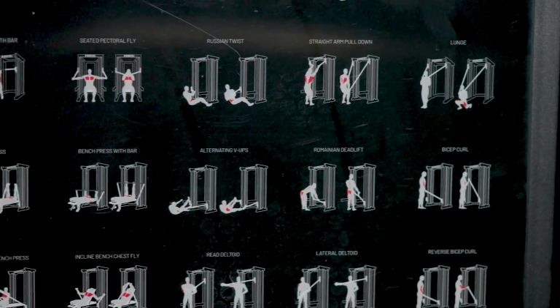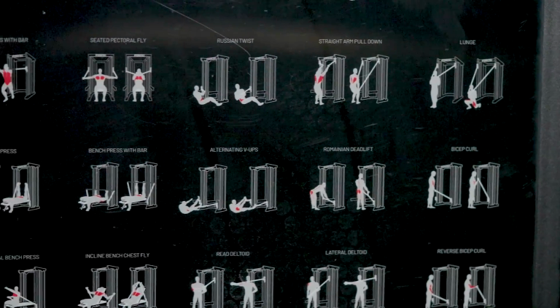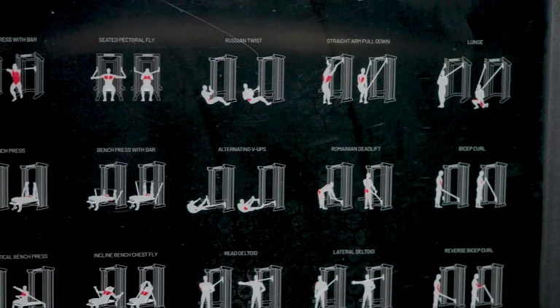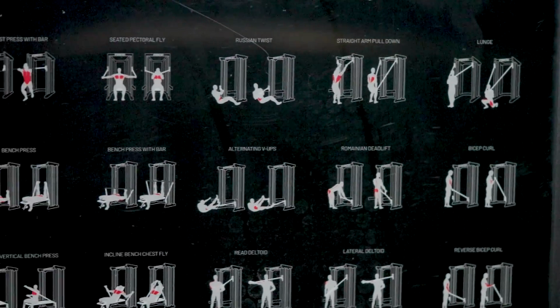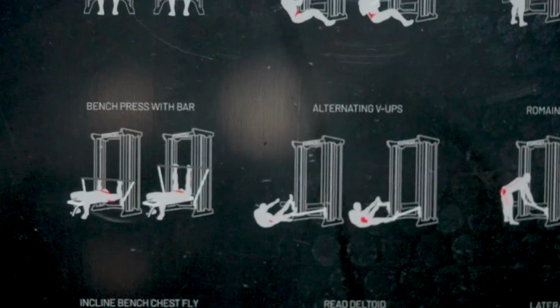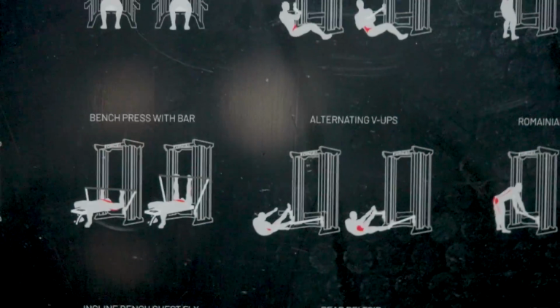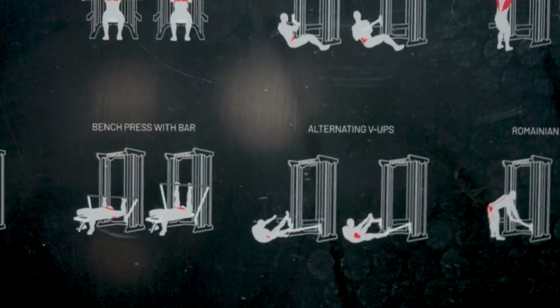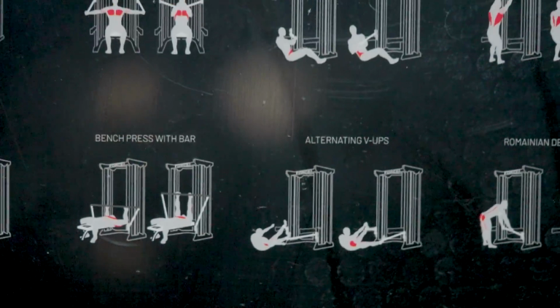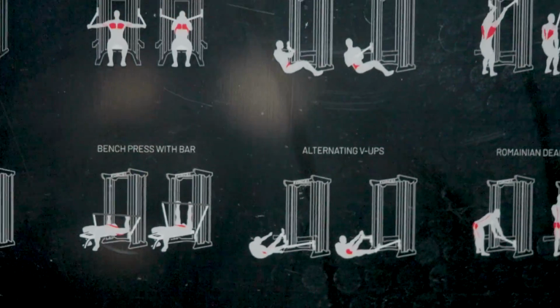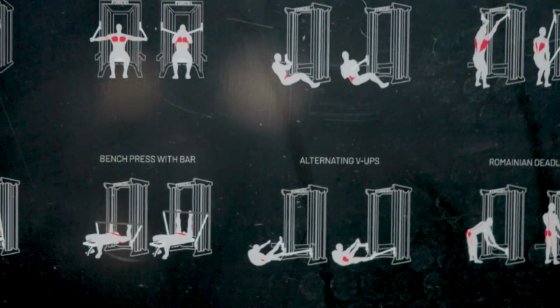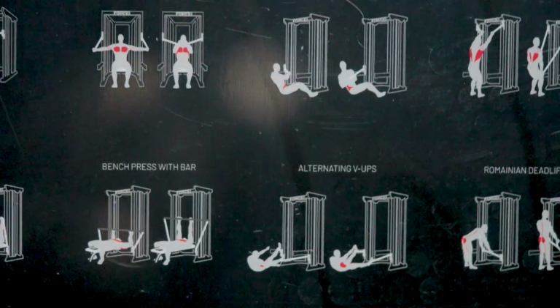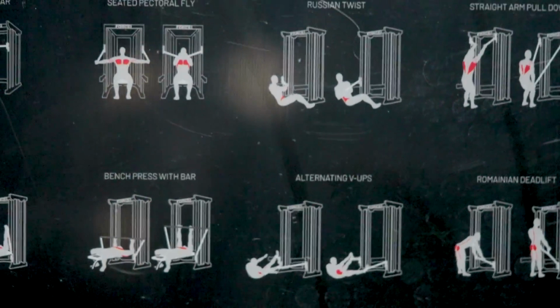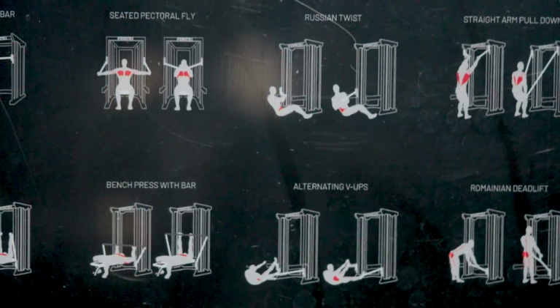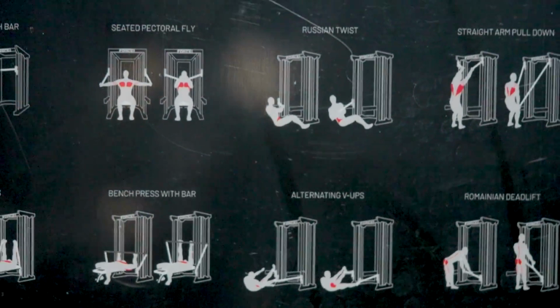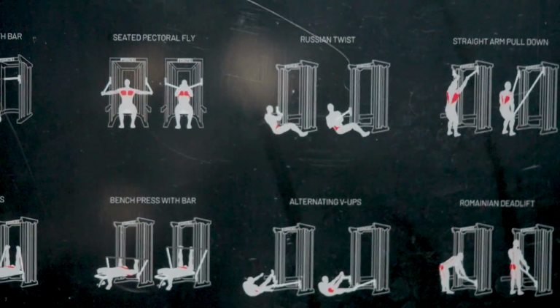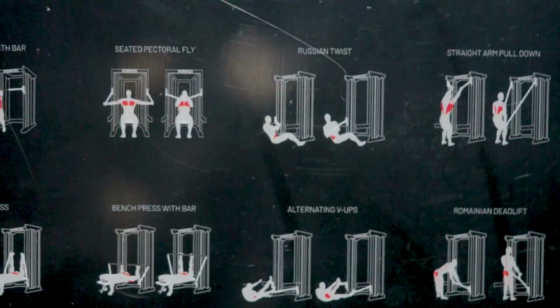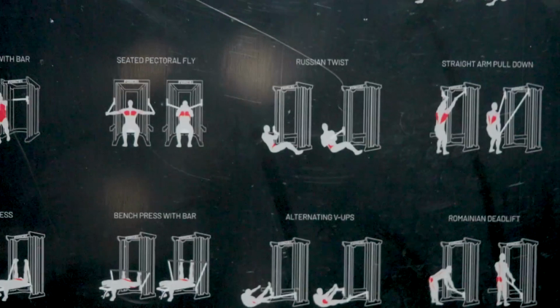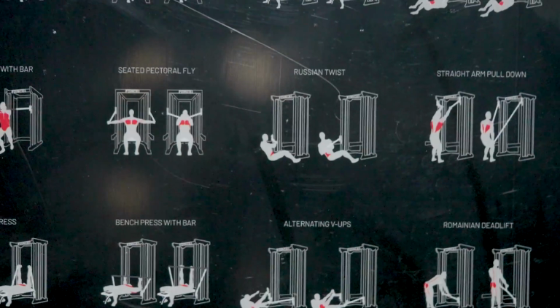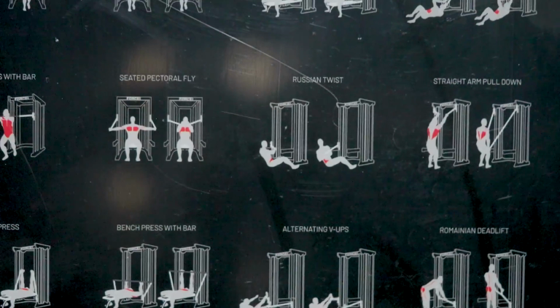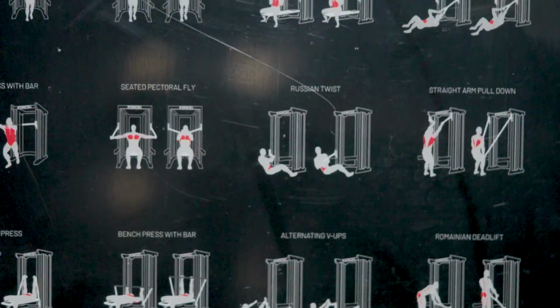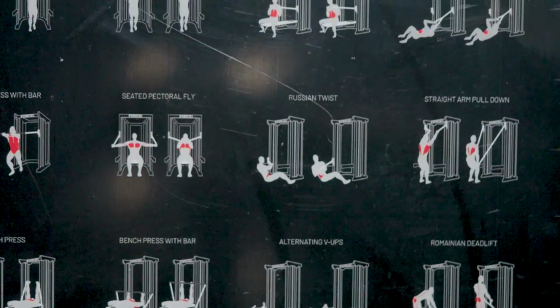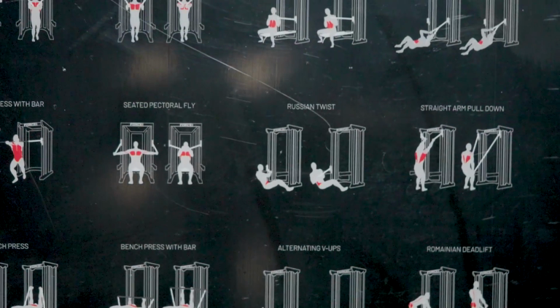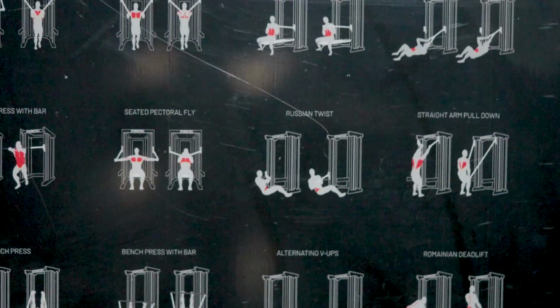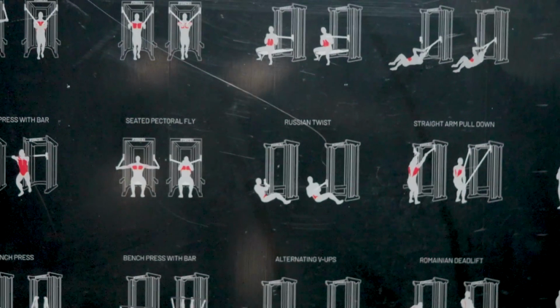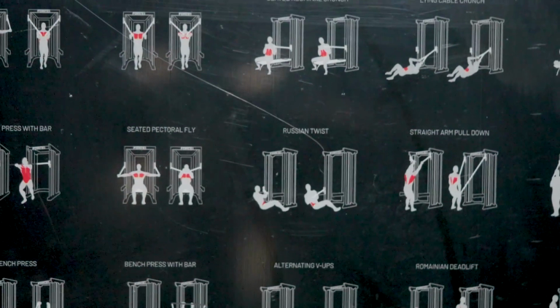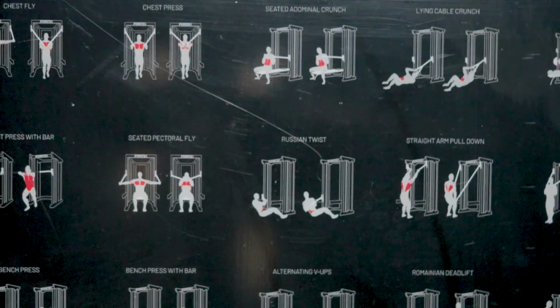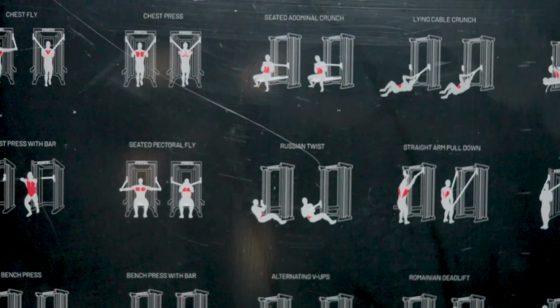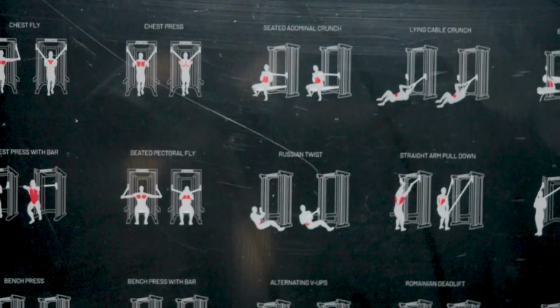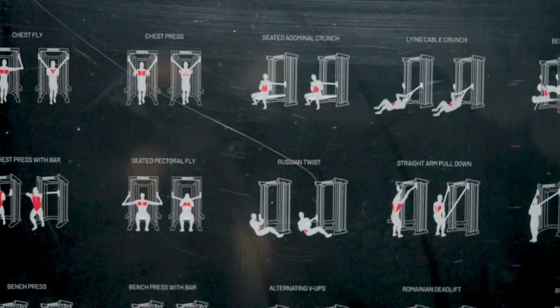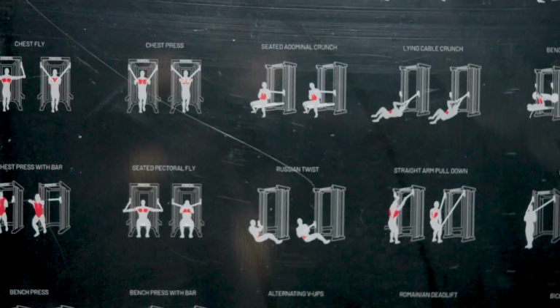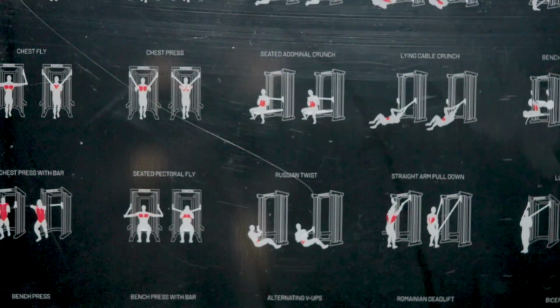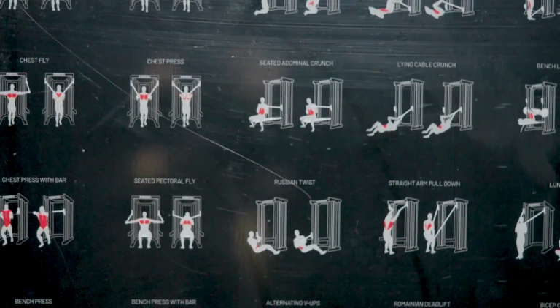These muscle groups include the chest, shoulders, back, arms, abs and legs — giving you that complete training solution.